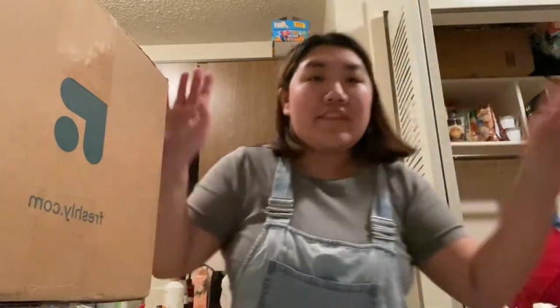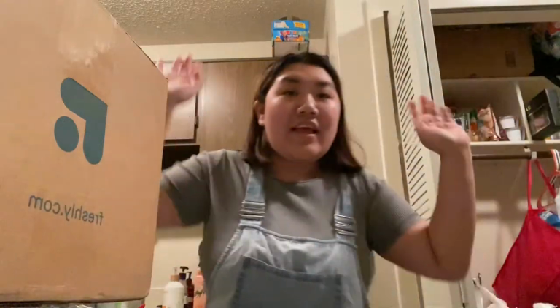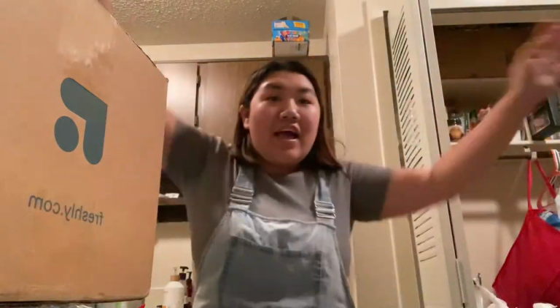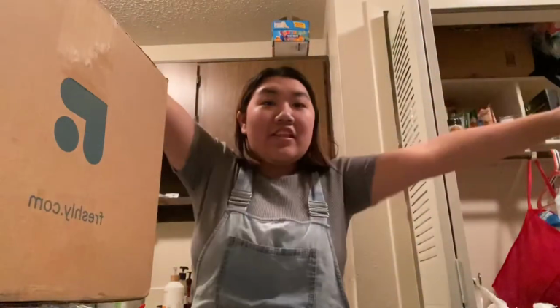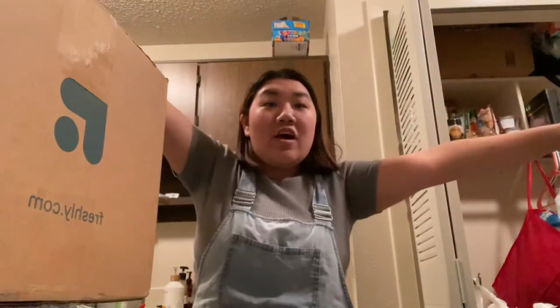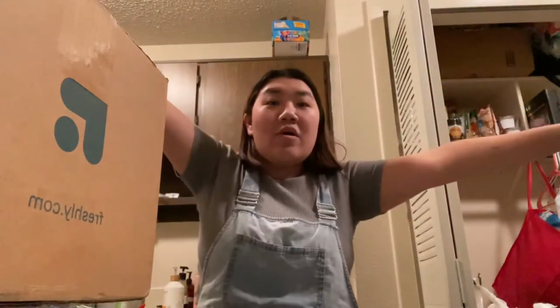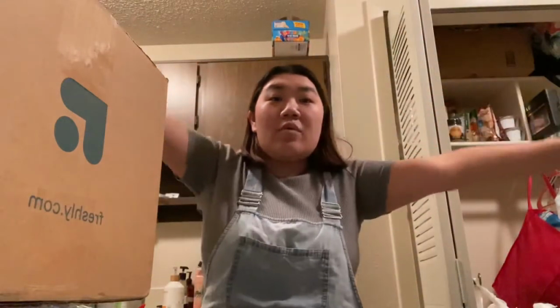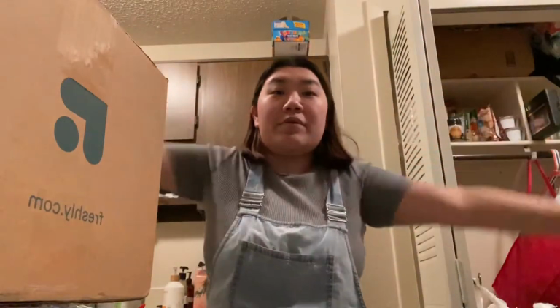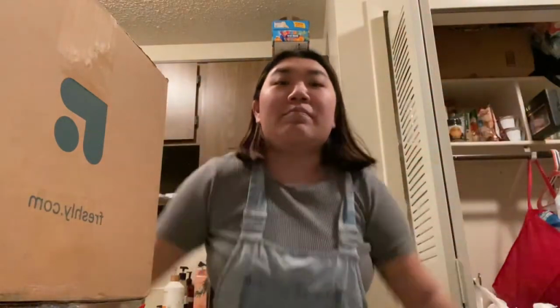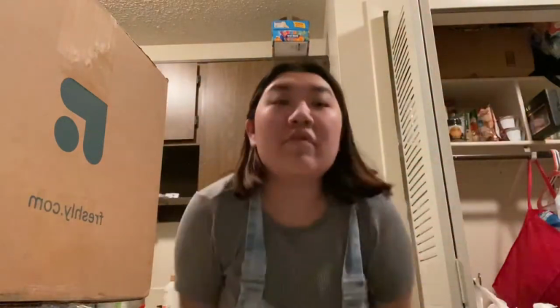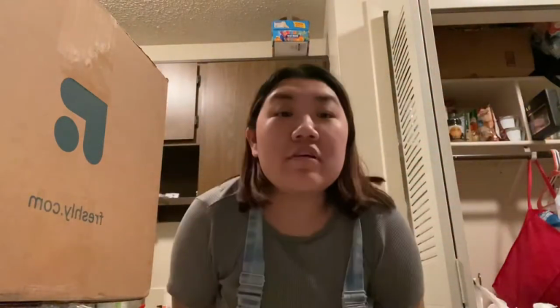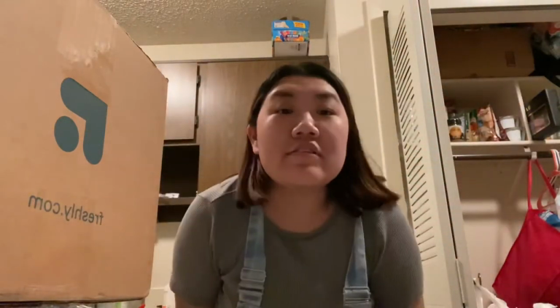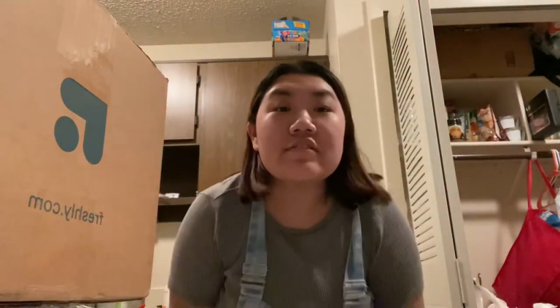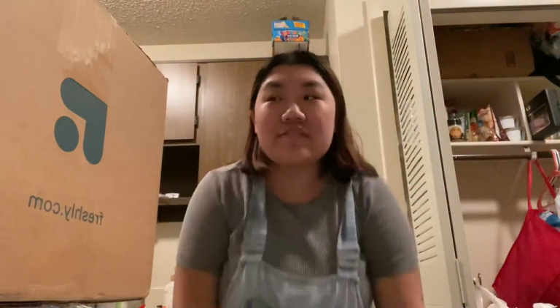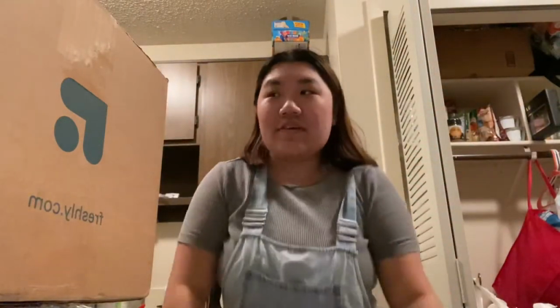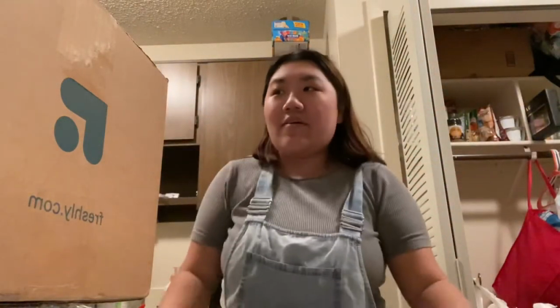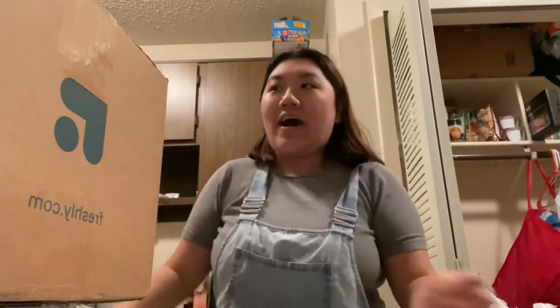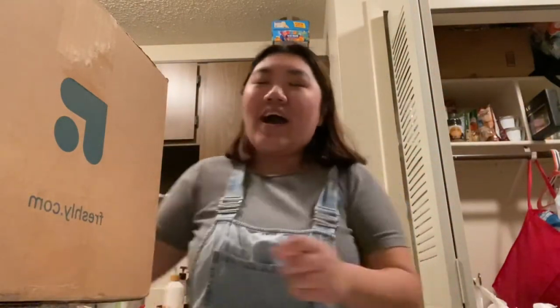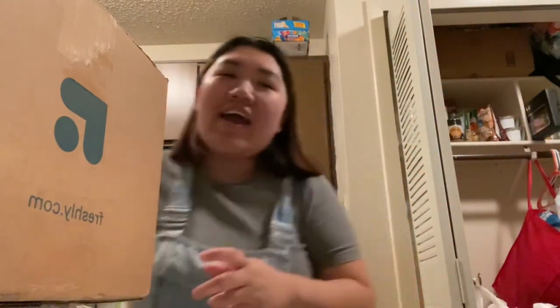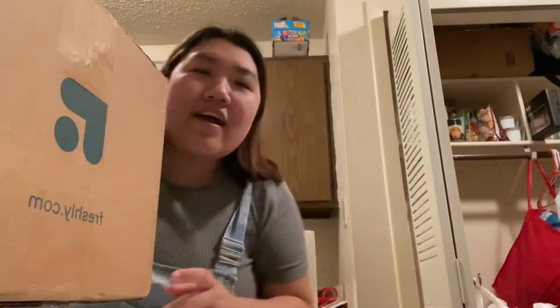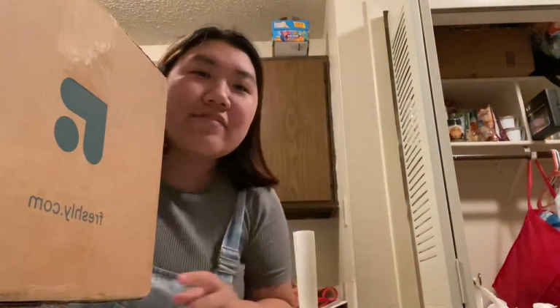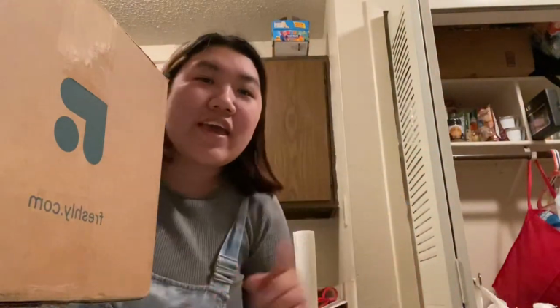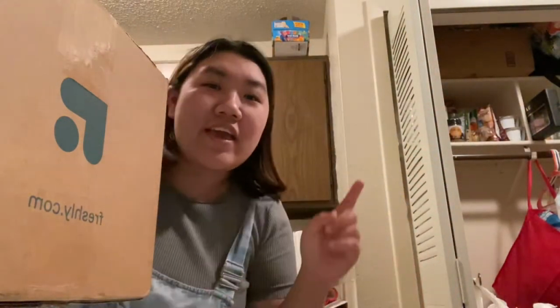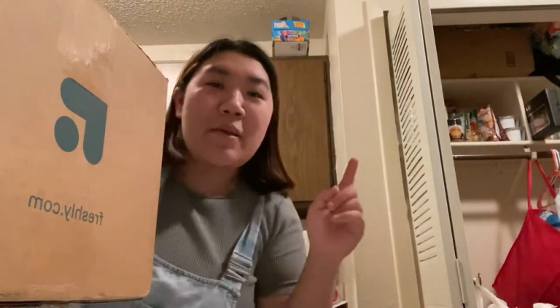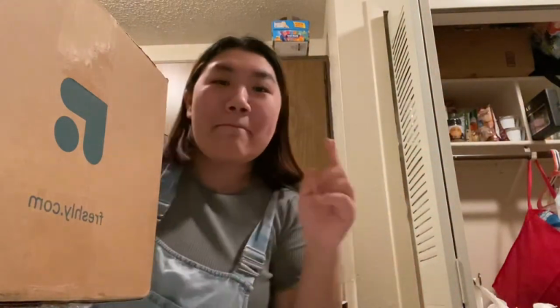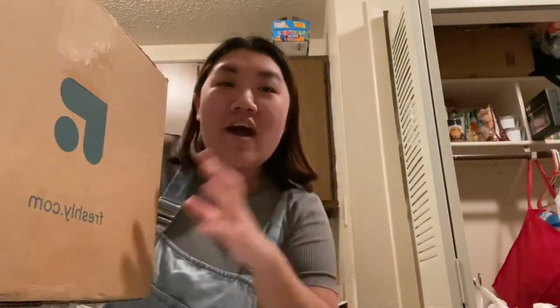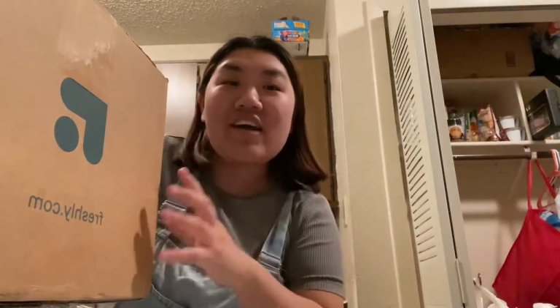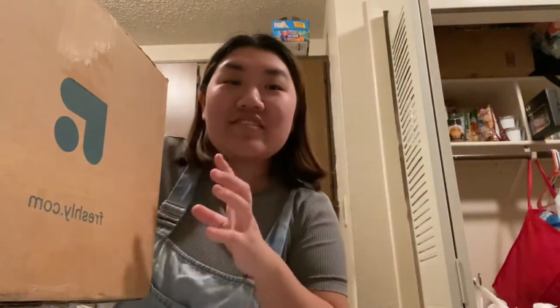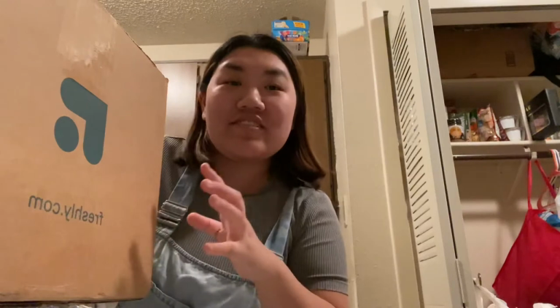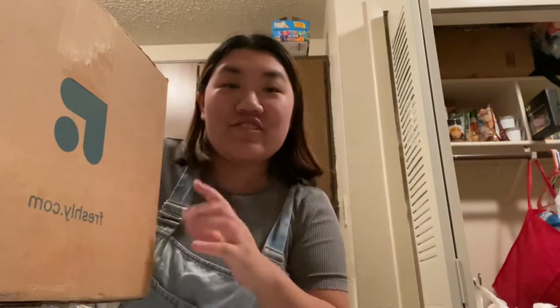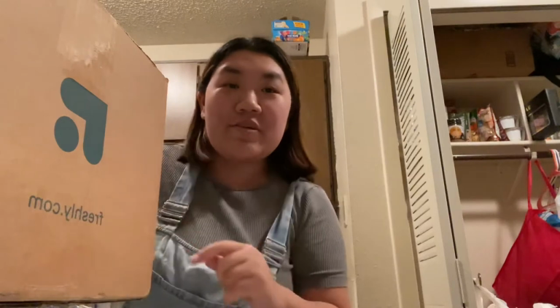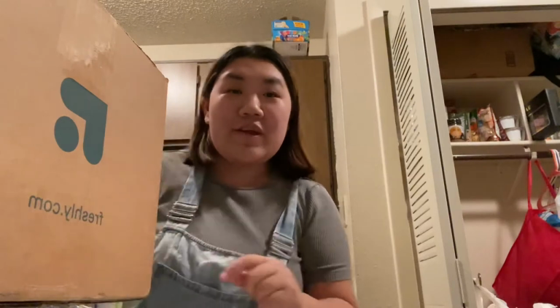Hello, peoples! So, I have a box to show you guys.